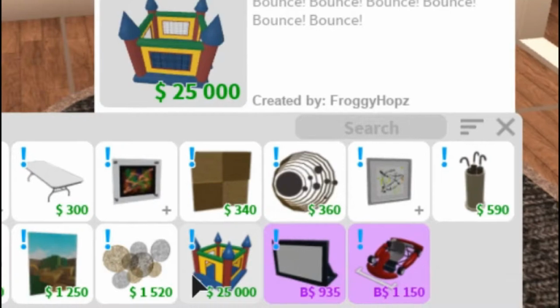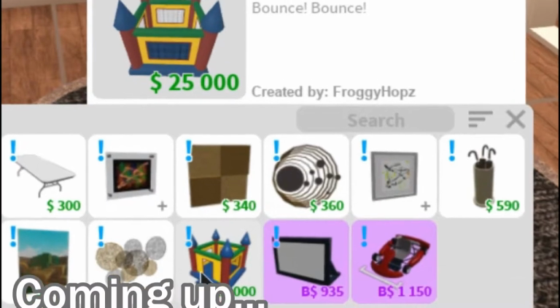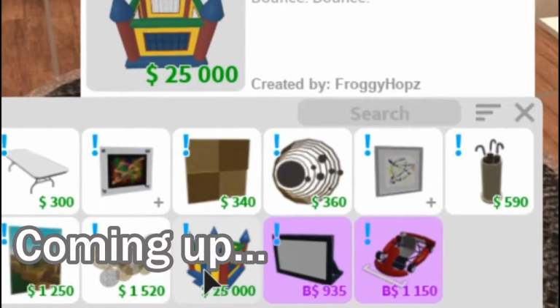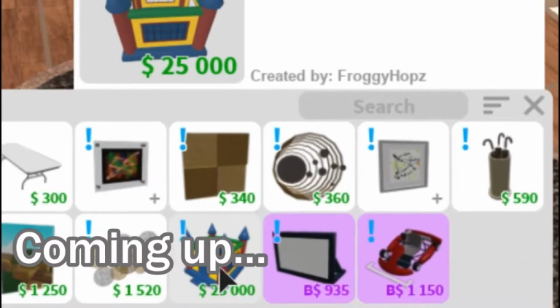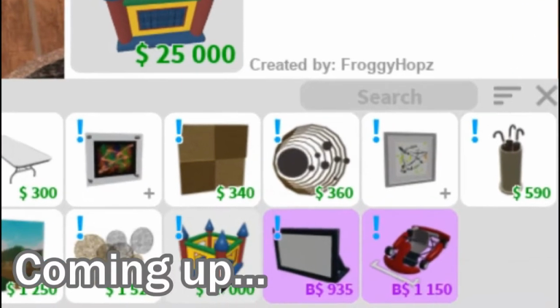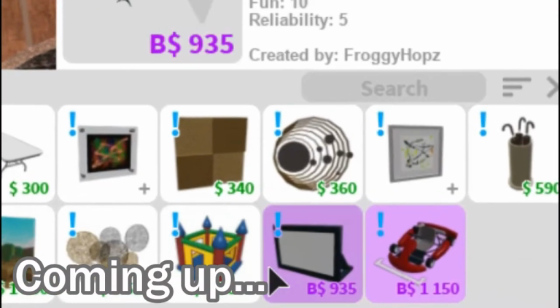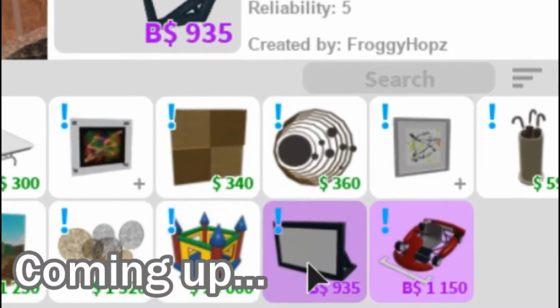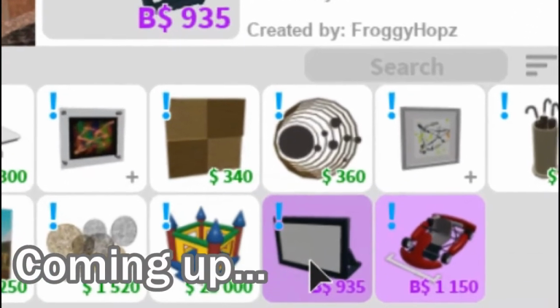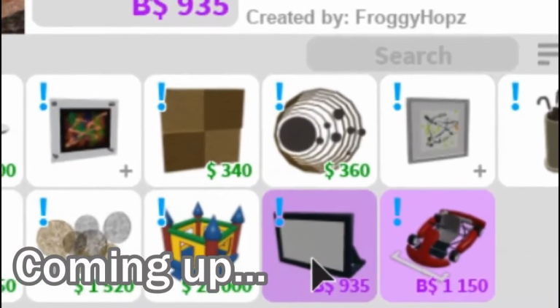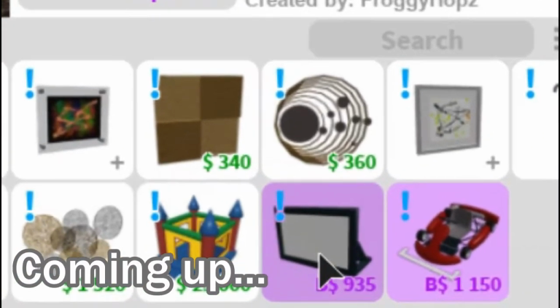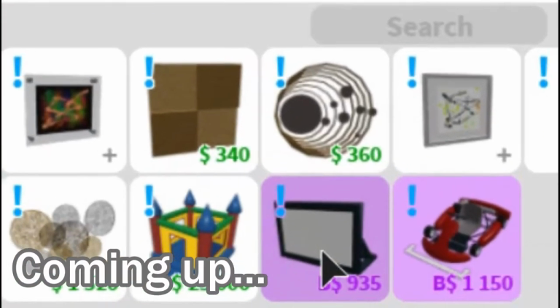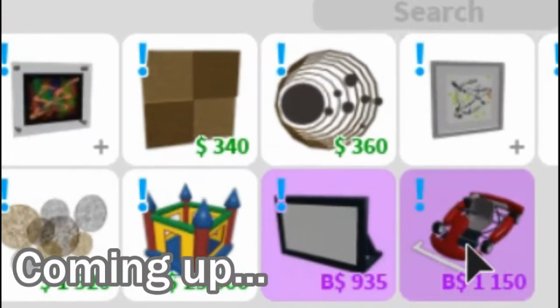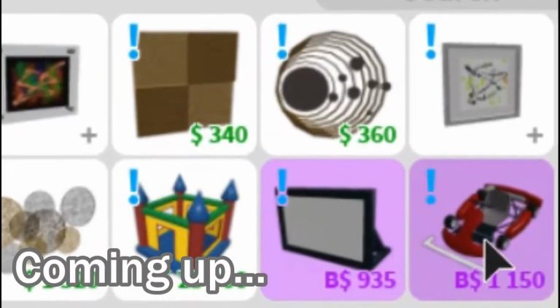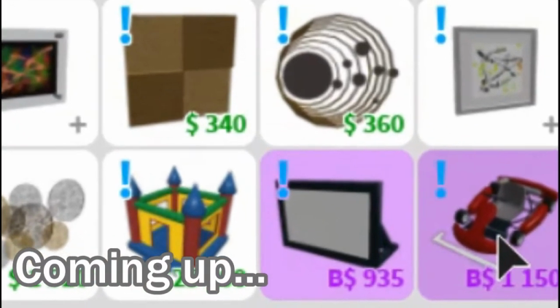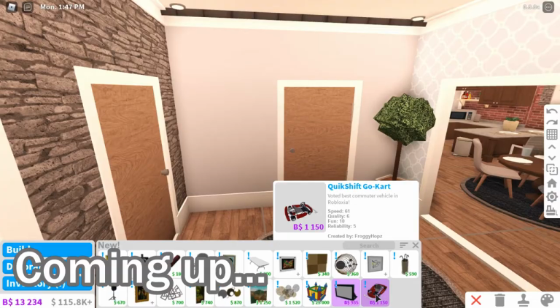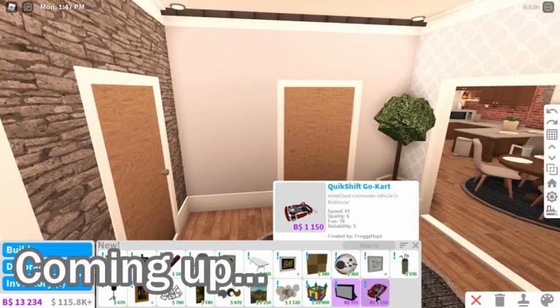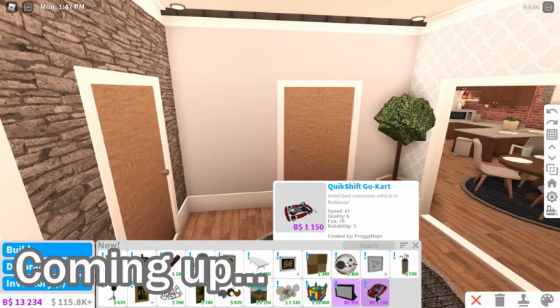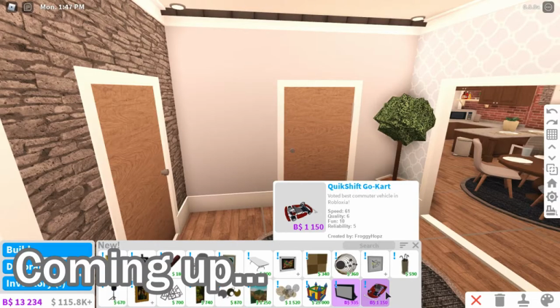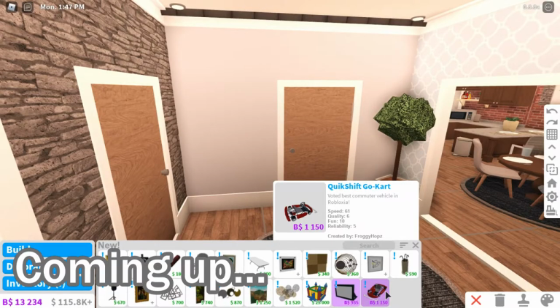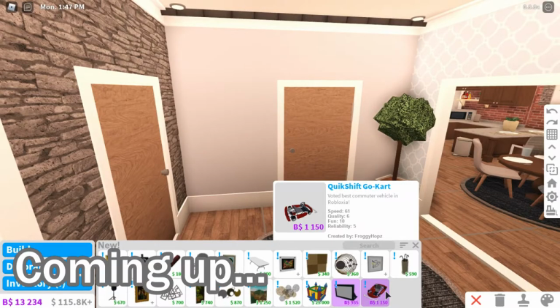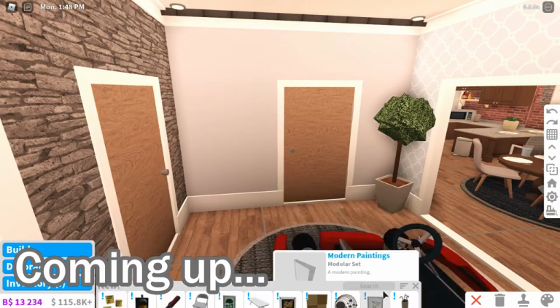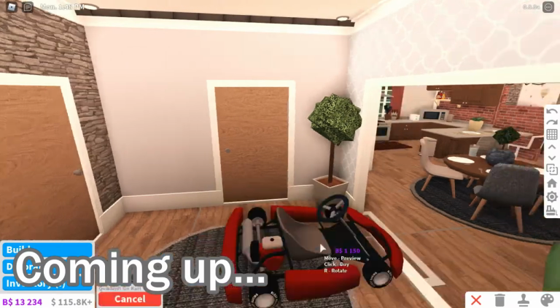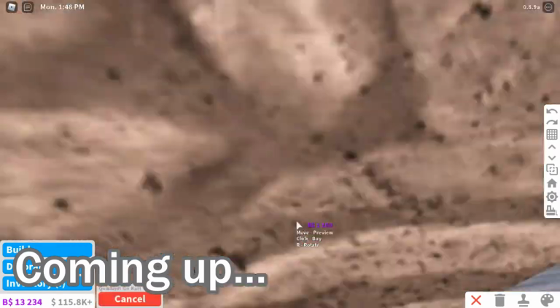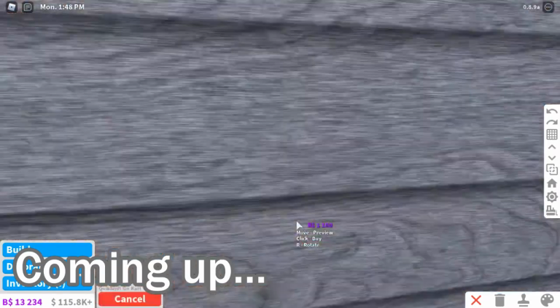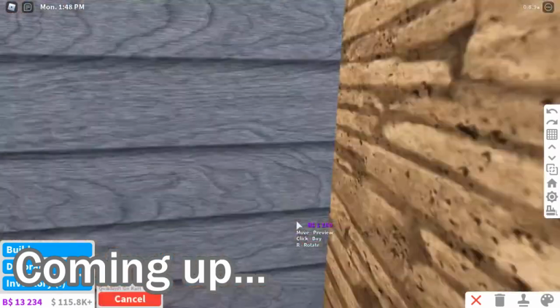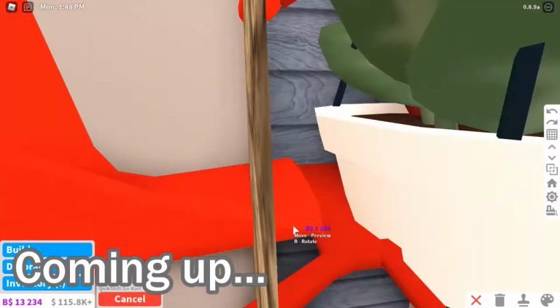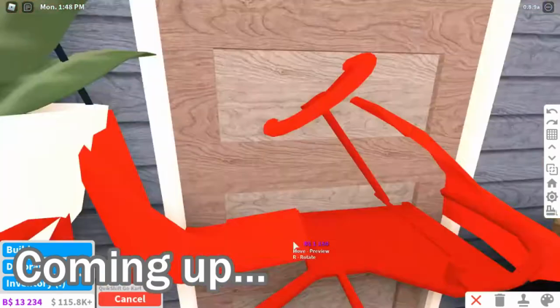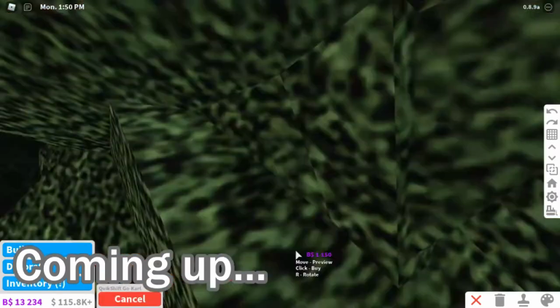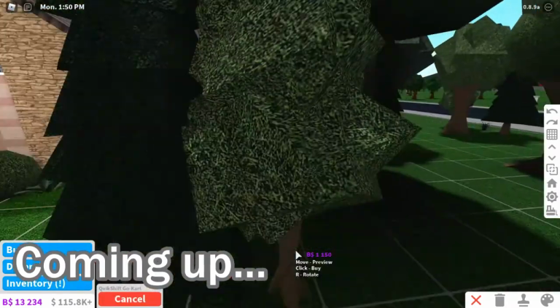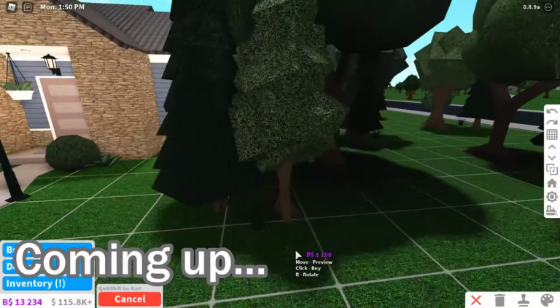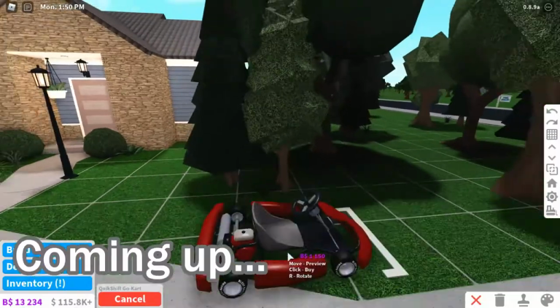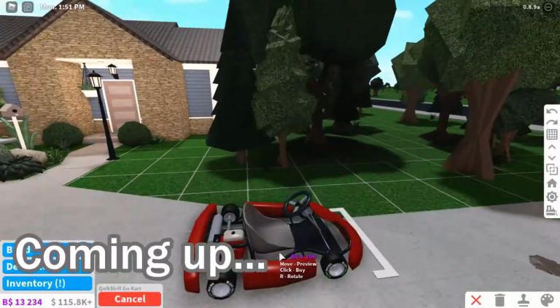Okay, then we got the Bounce Castle, the Flable, and of course, the Go-Kart.